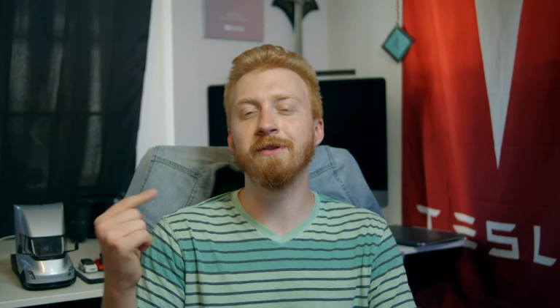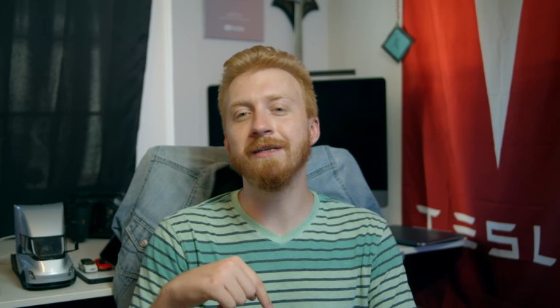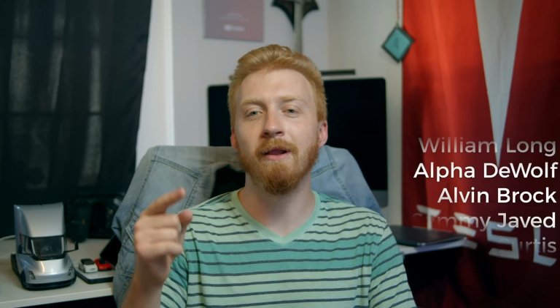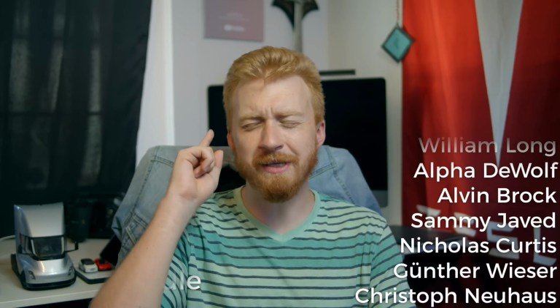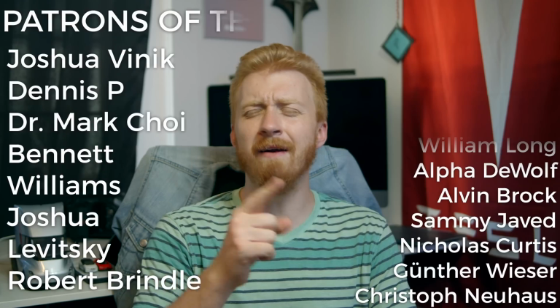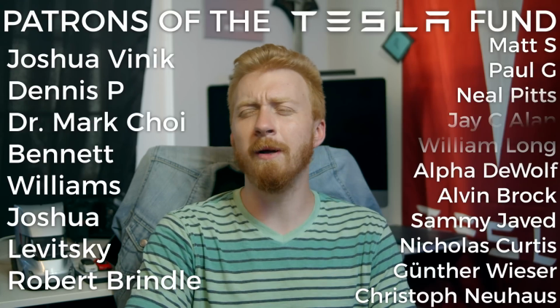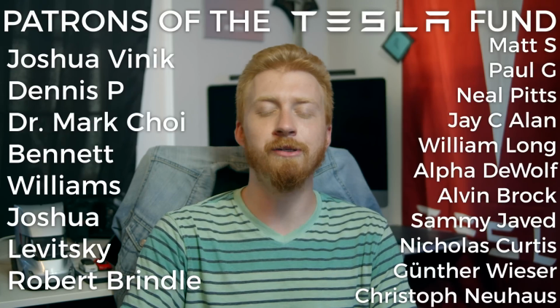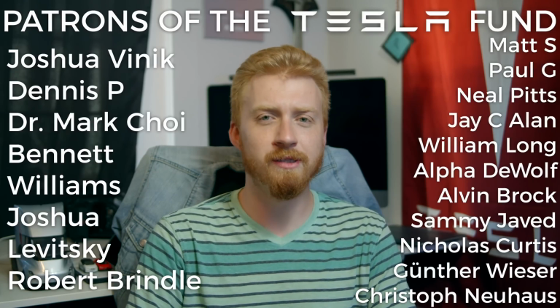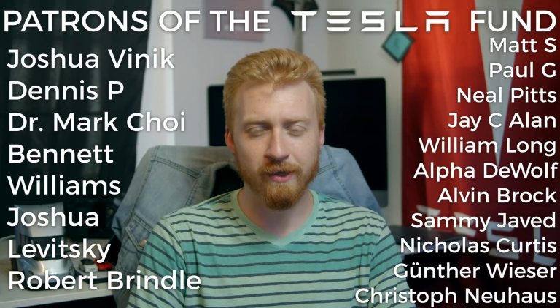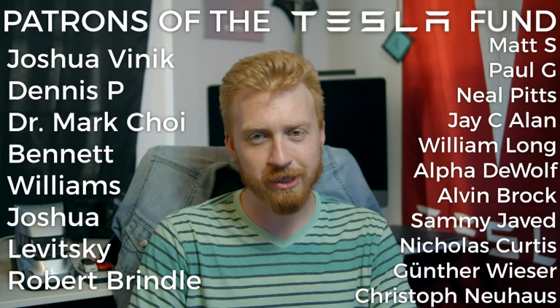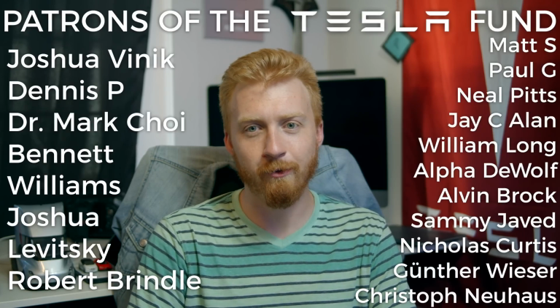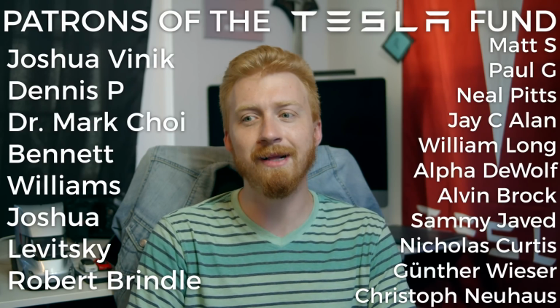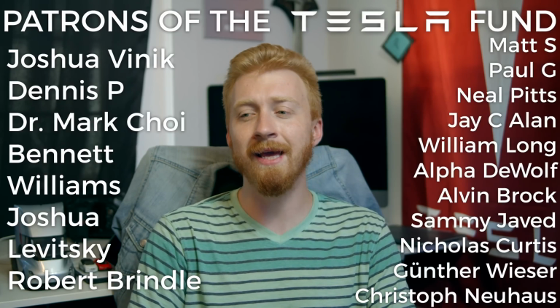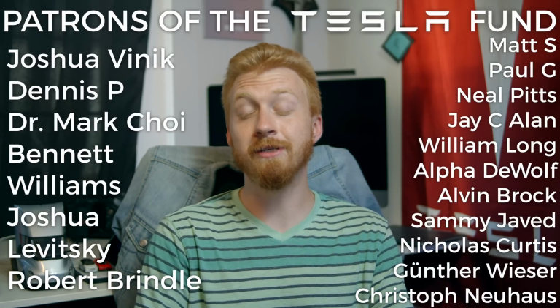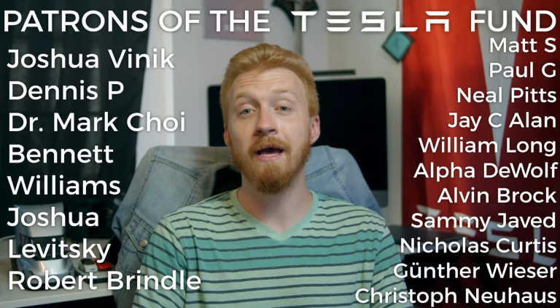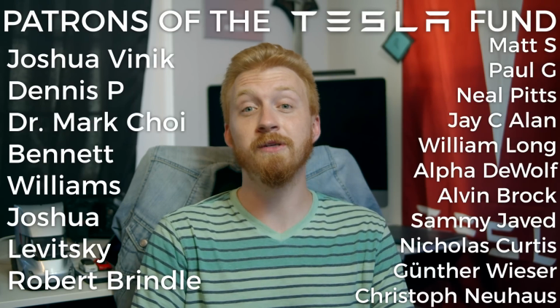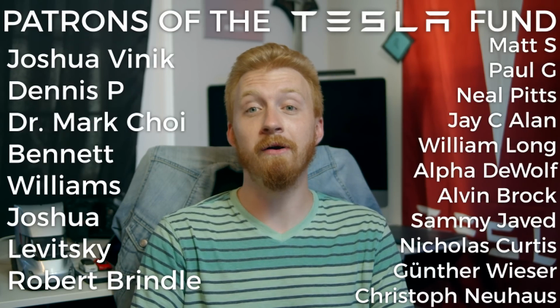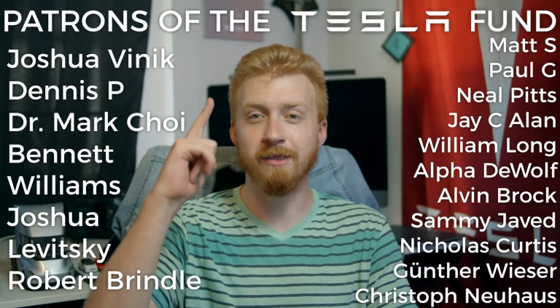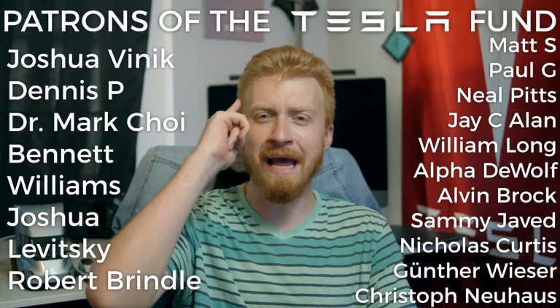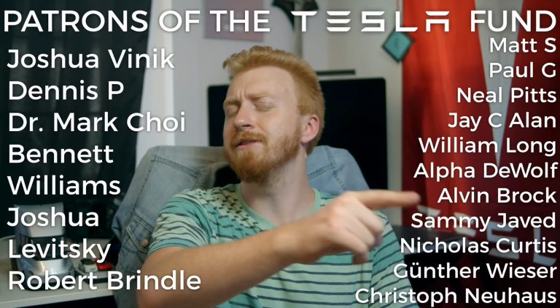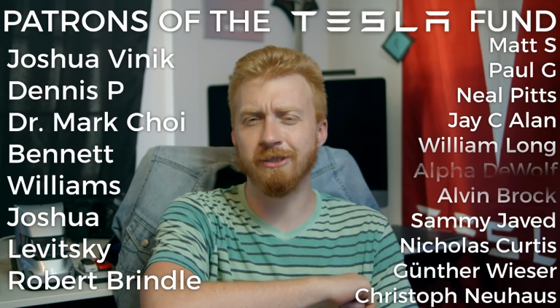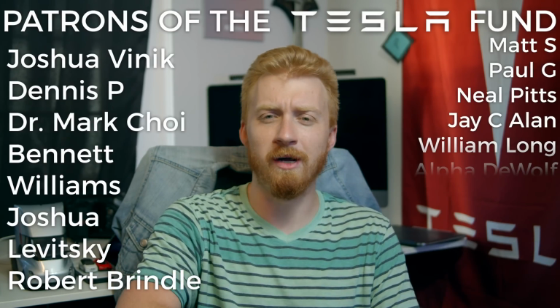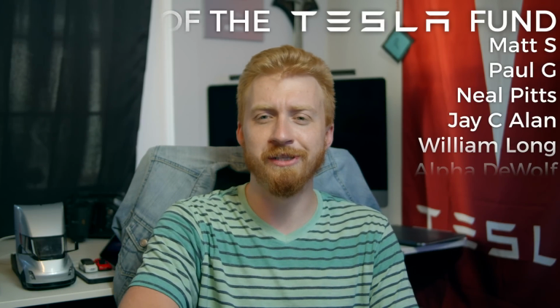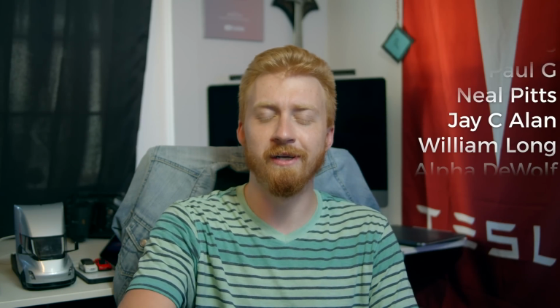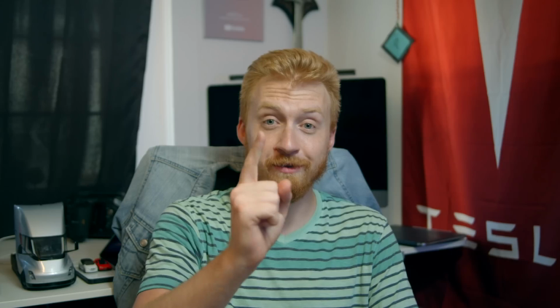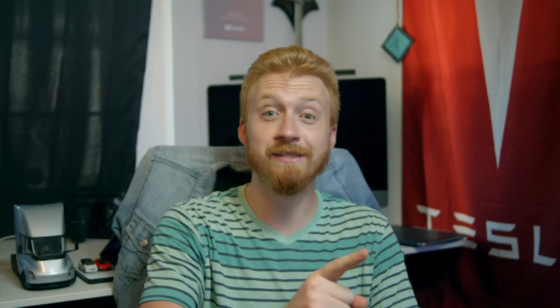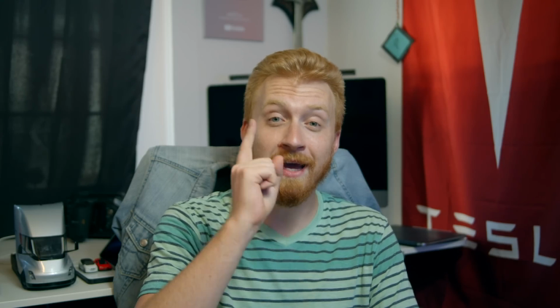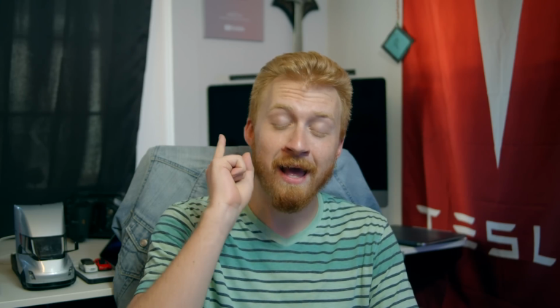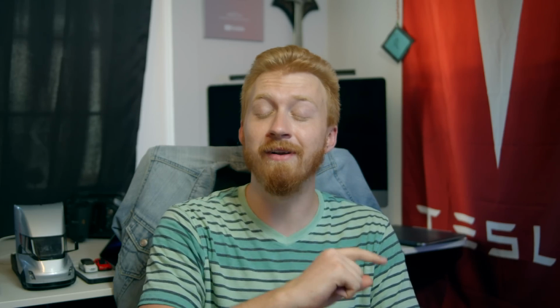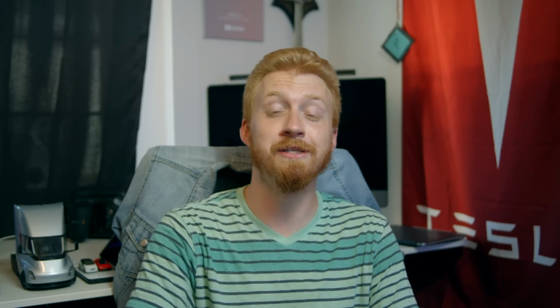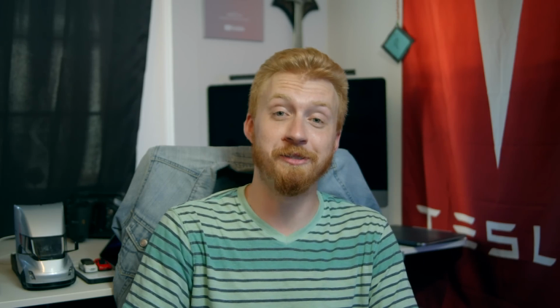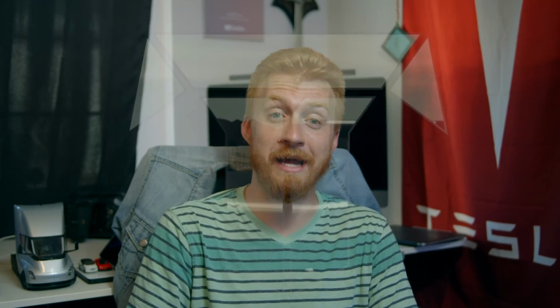Thanks to everyone on Patreon supporting this channel — it seriously helps us out a ton, as does just watching these videos. Thanks again, and have an excellent rest of your day.